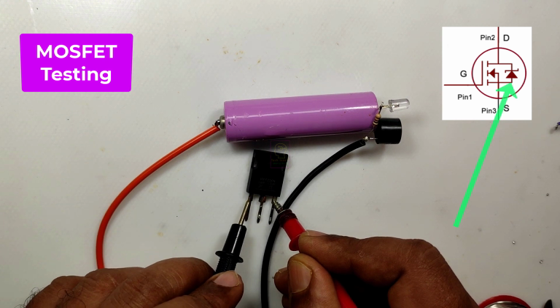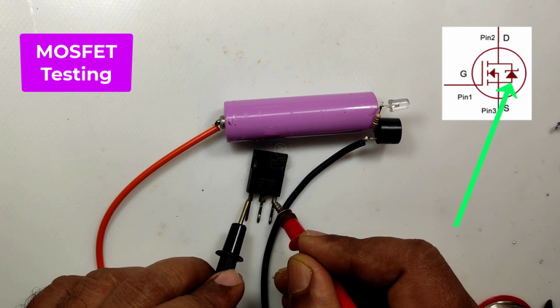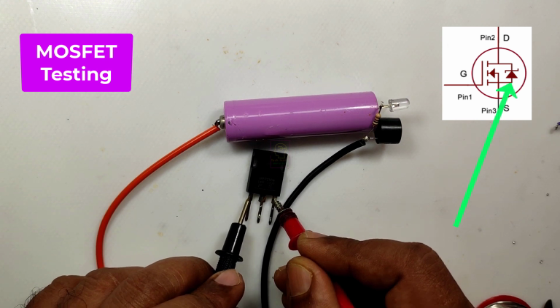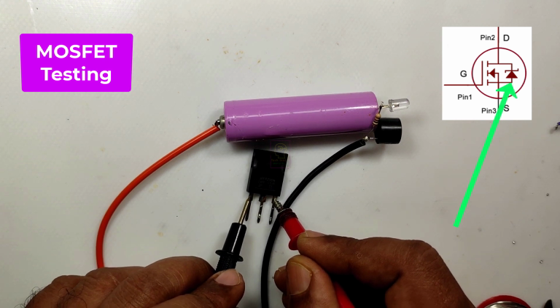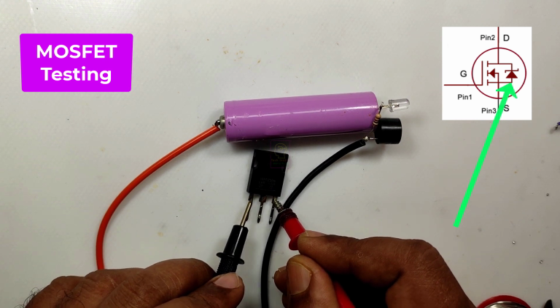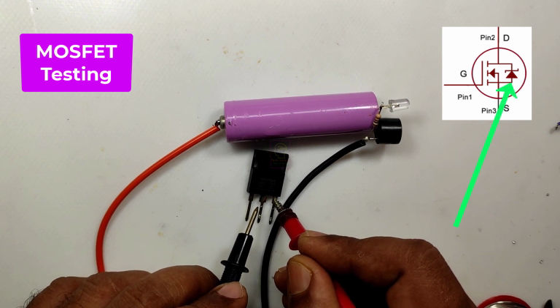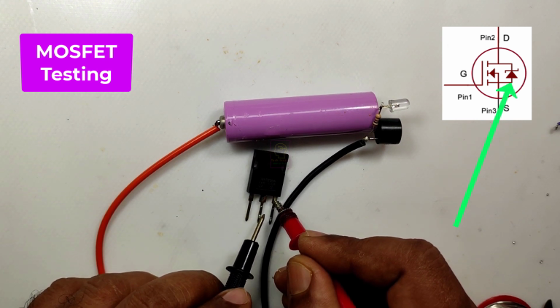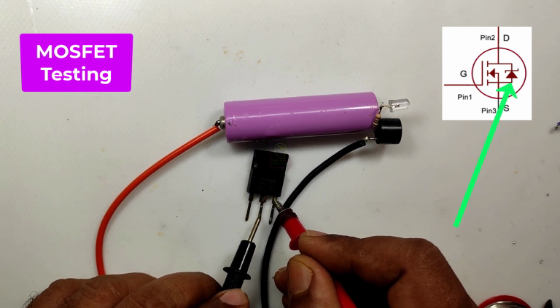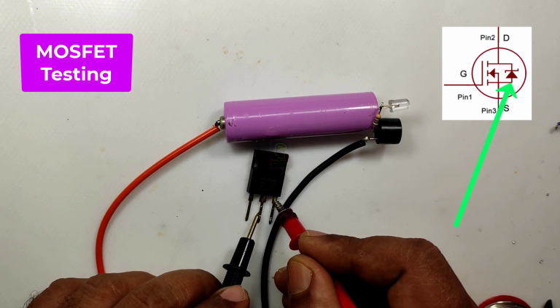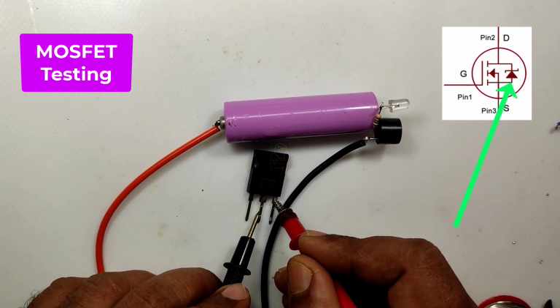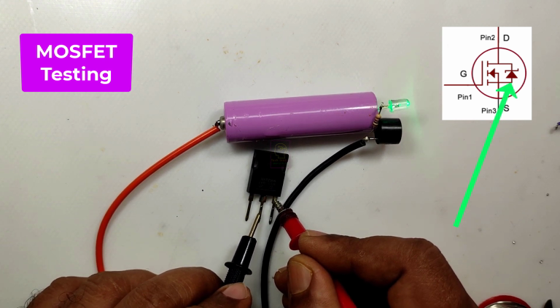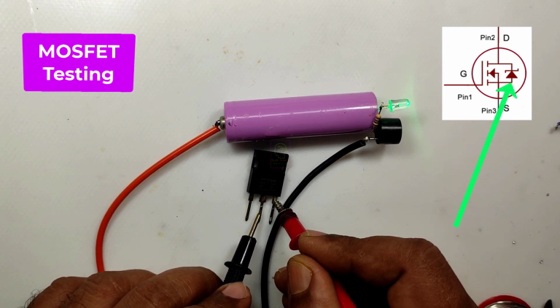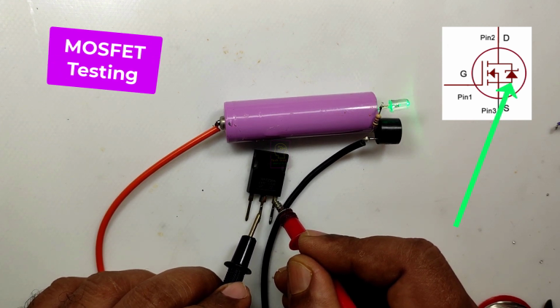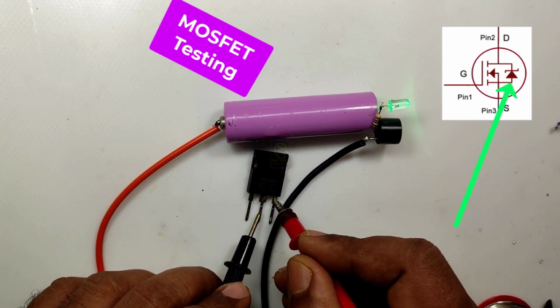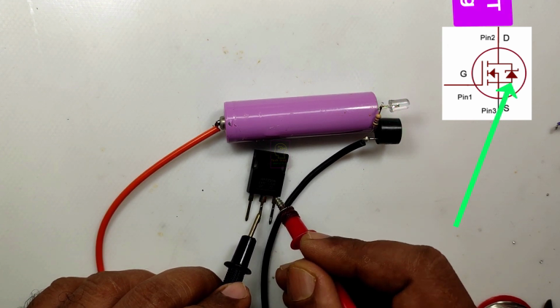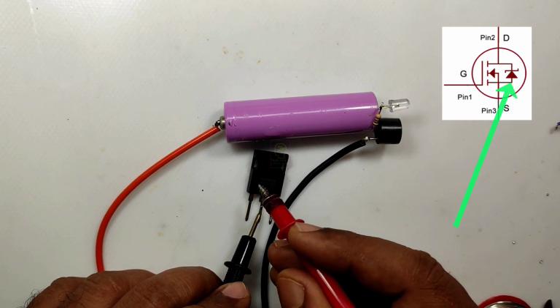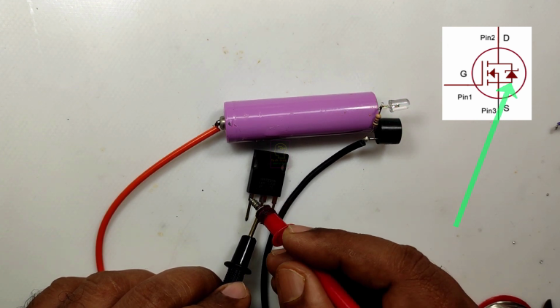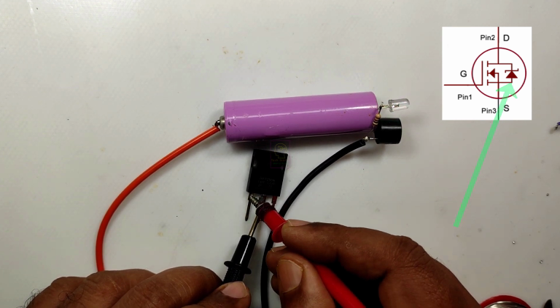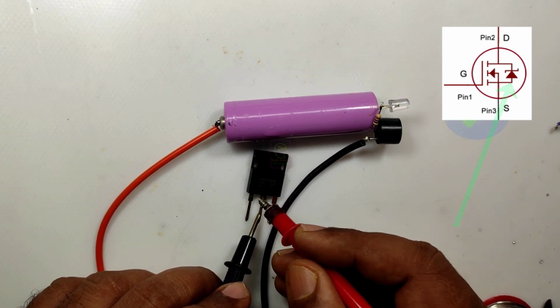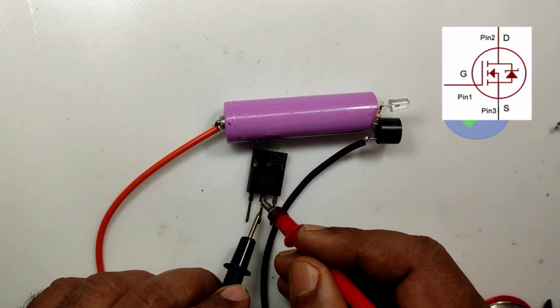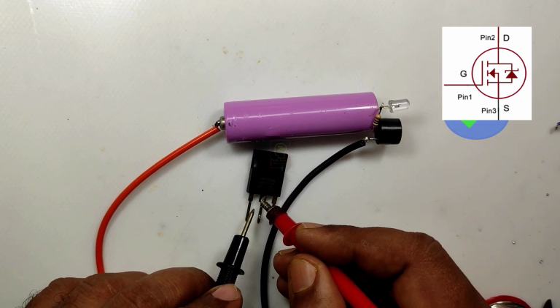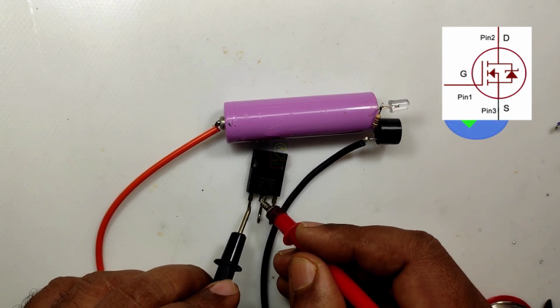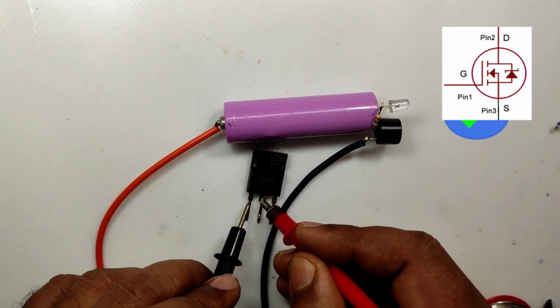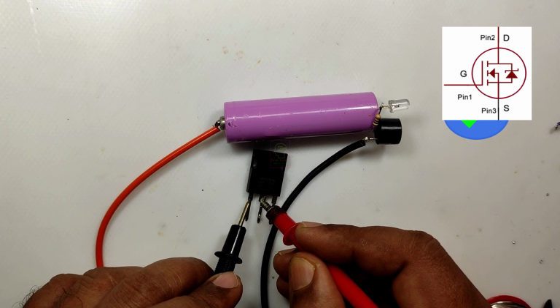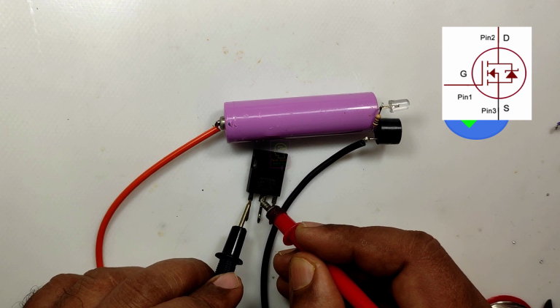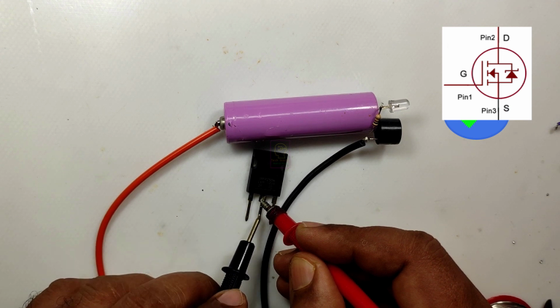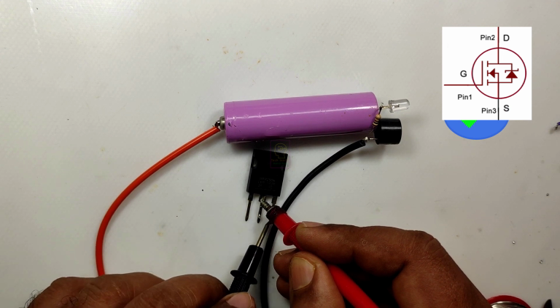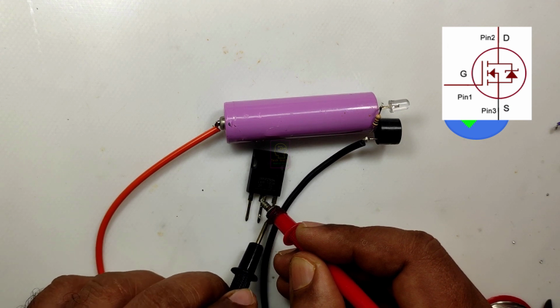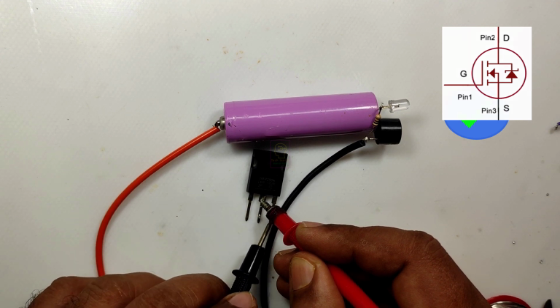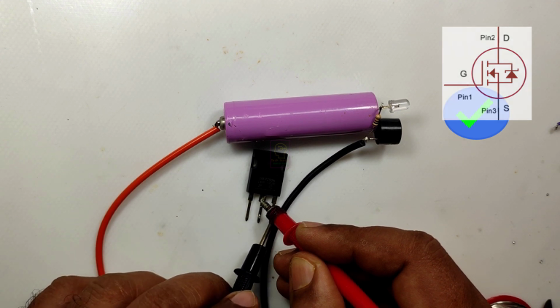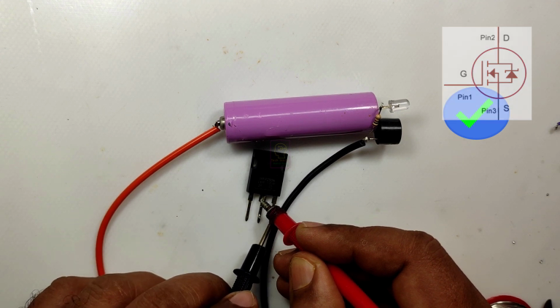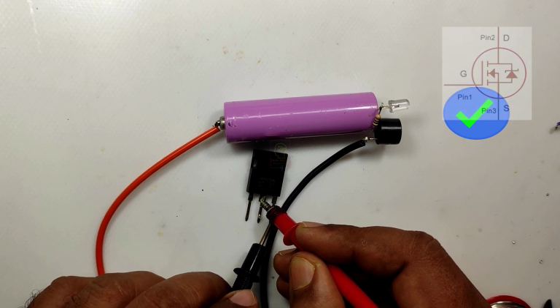Check only the diode which is connected between the drain and source terminals. Check both reverse bias and forward bias of this diode.